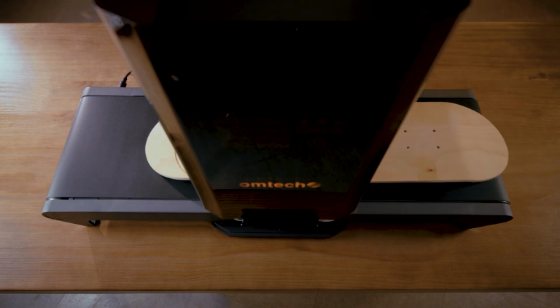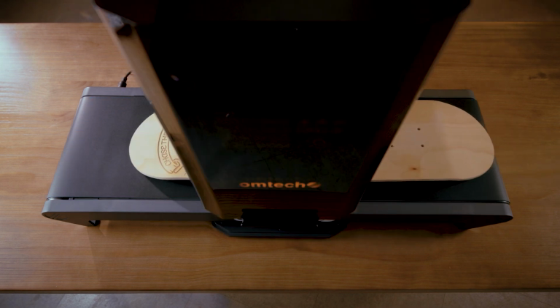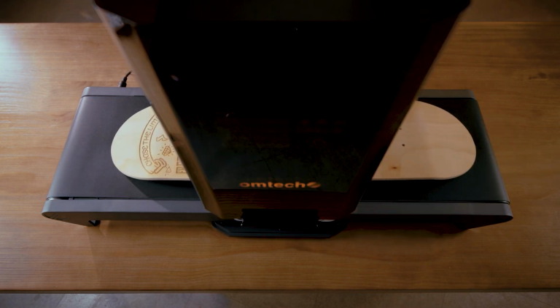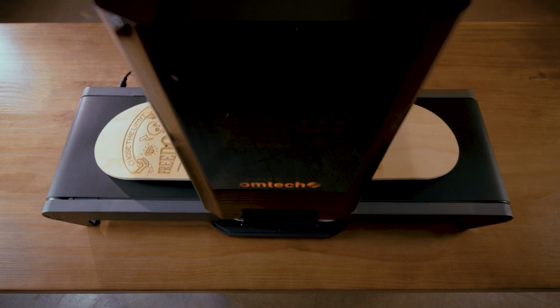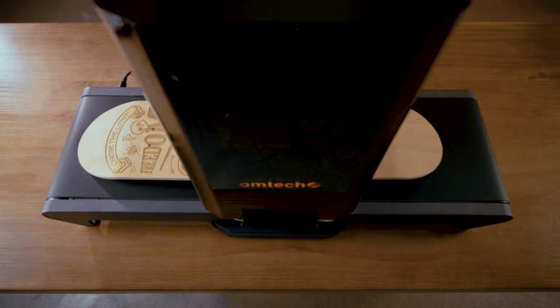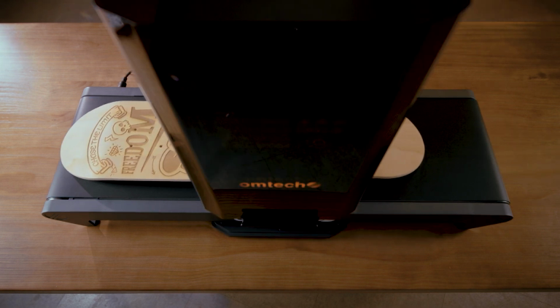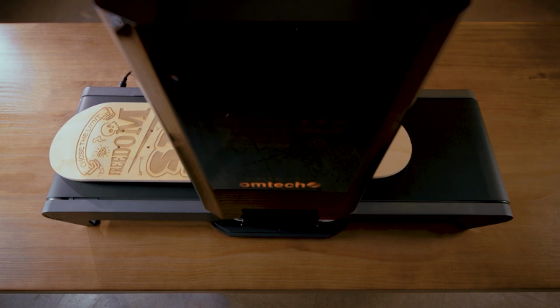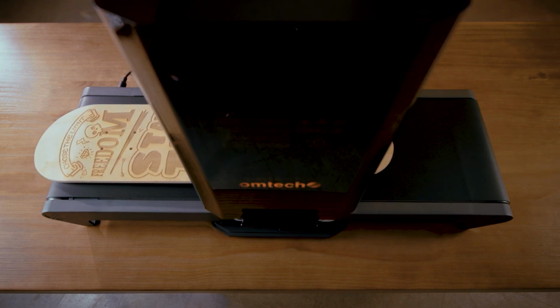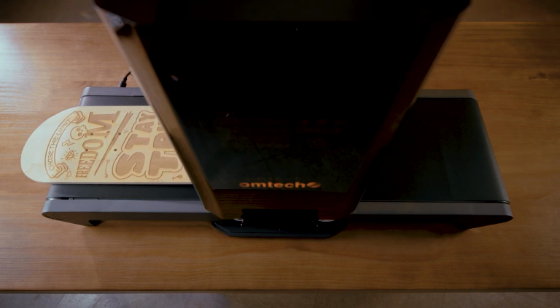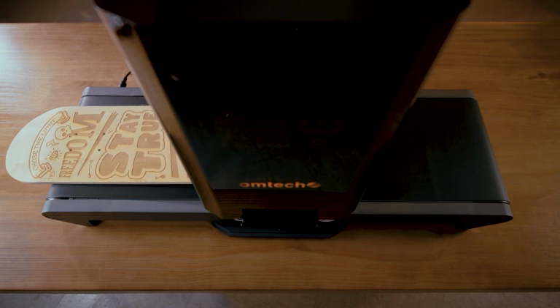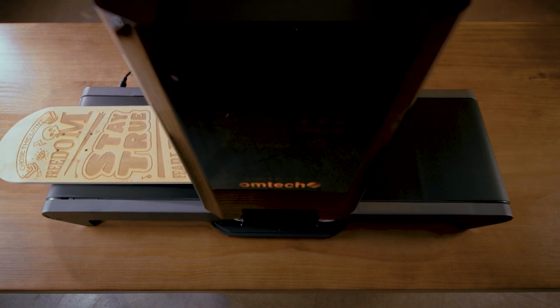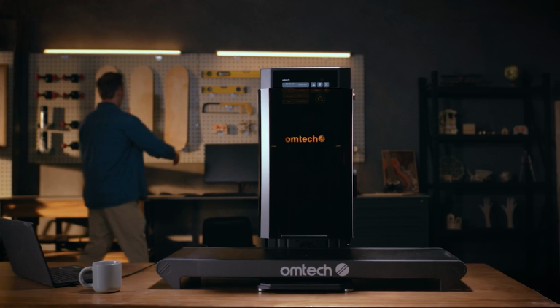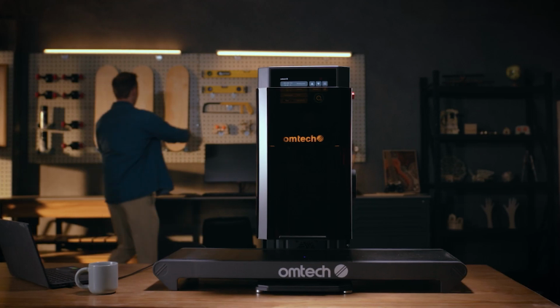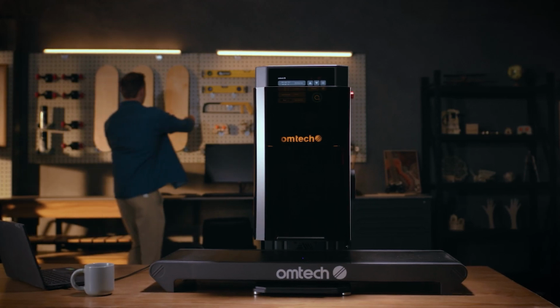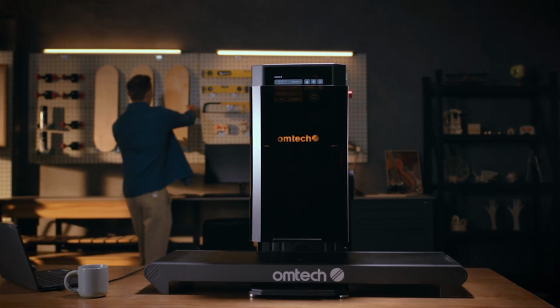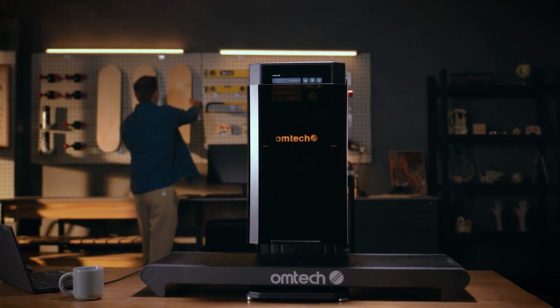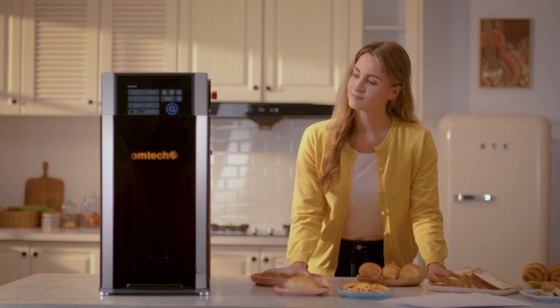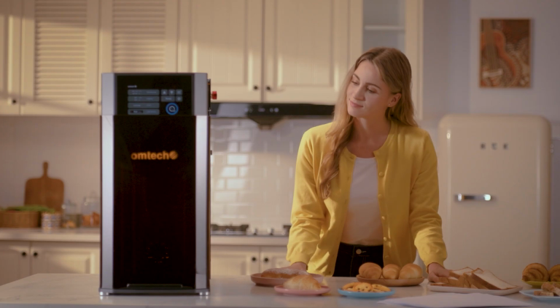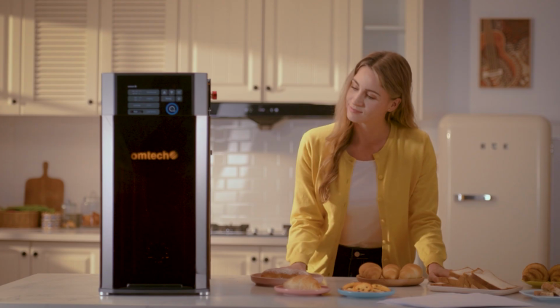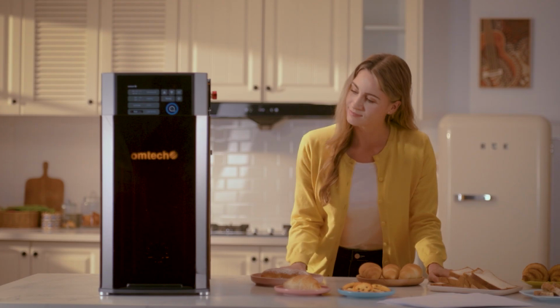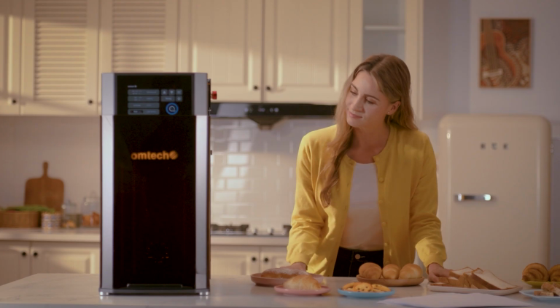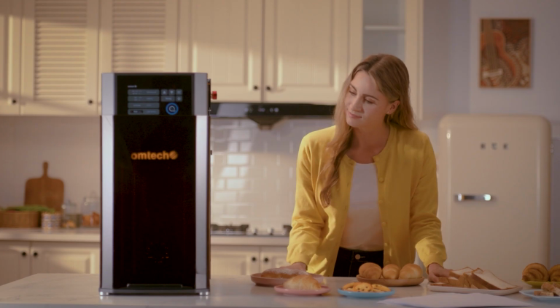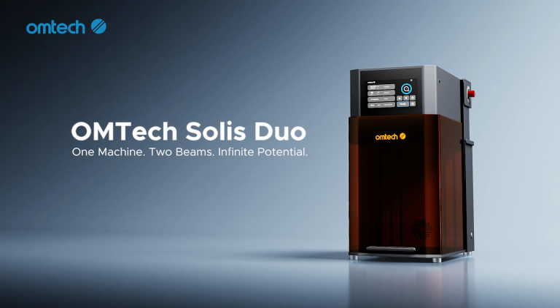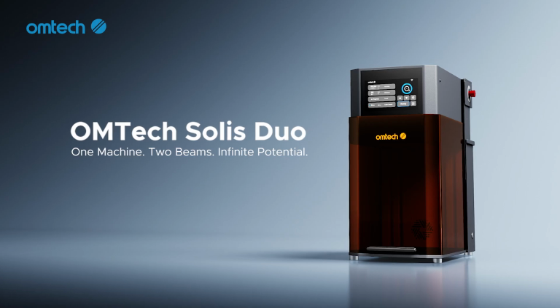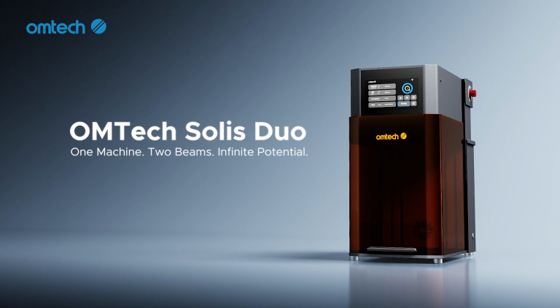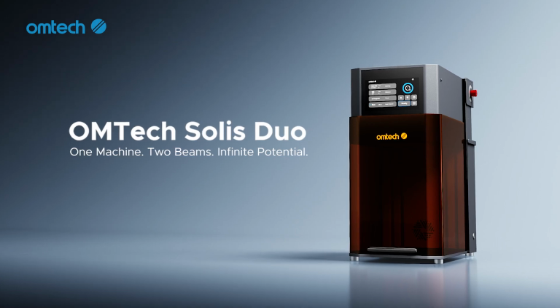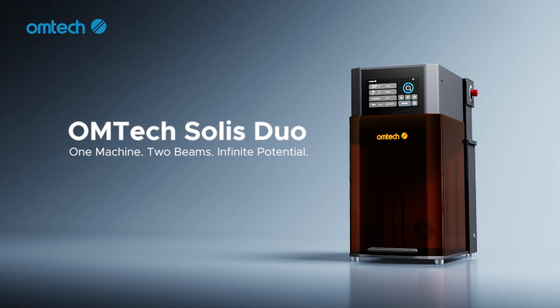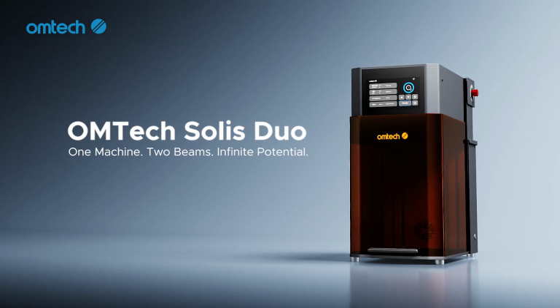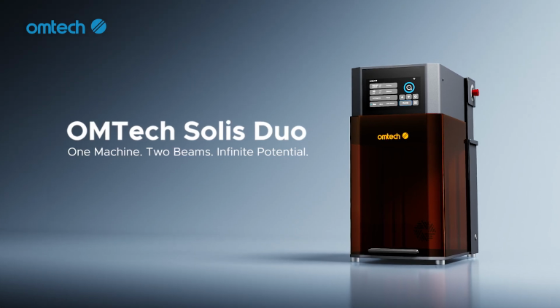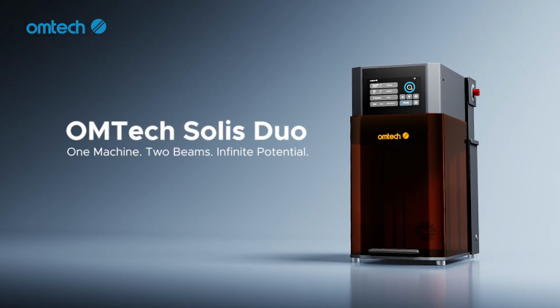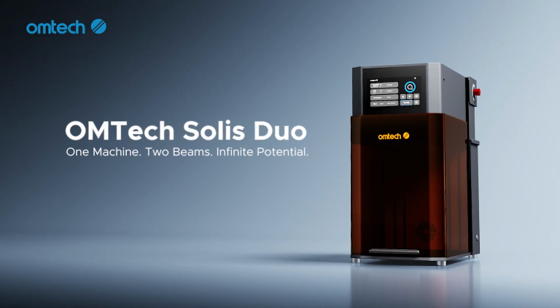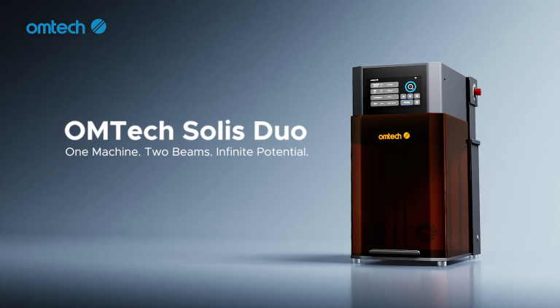Create without limits. I'm Omtek Solis Duo, your ultimate partner for all things creative.